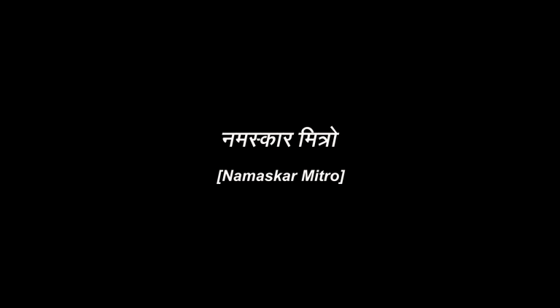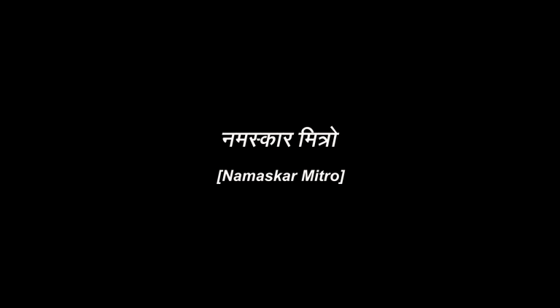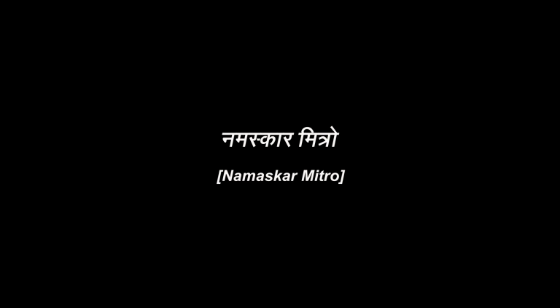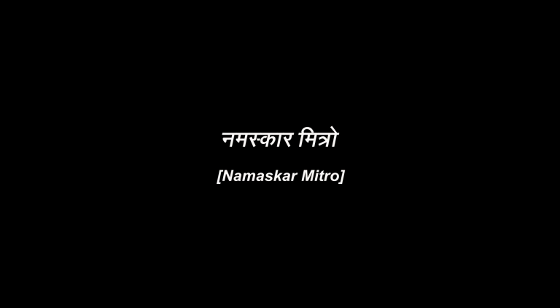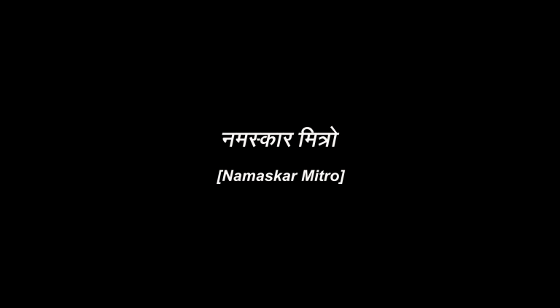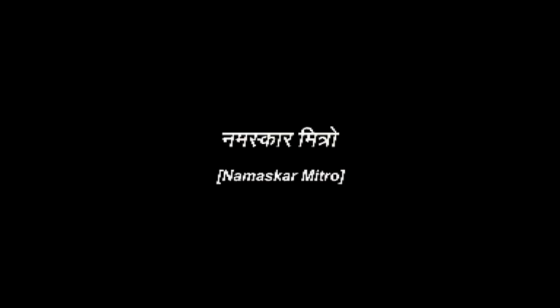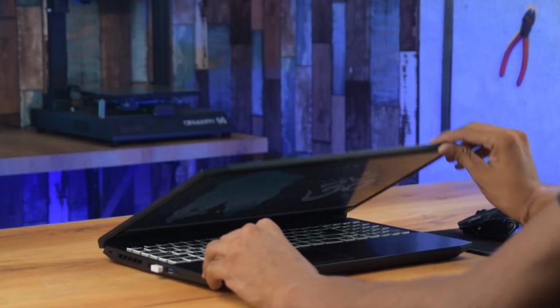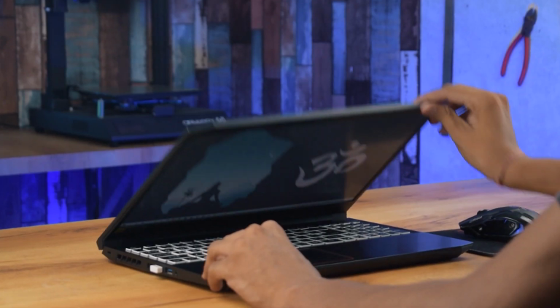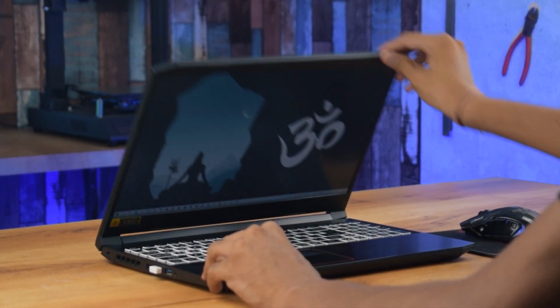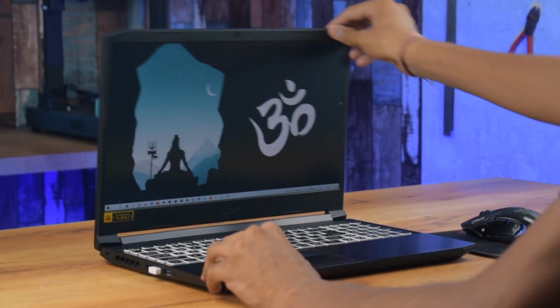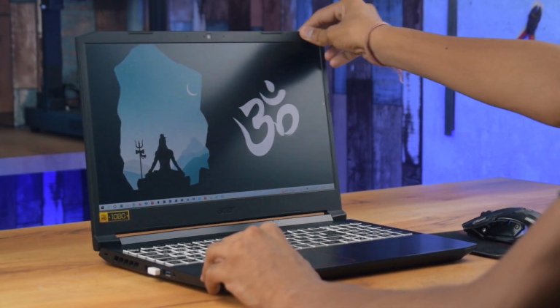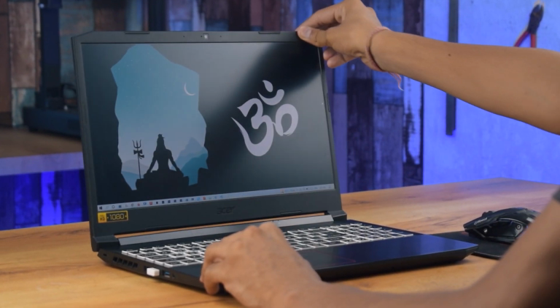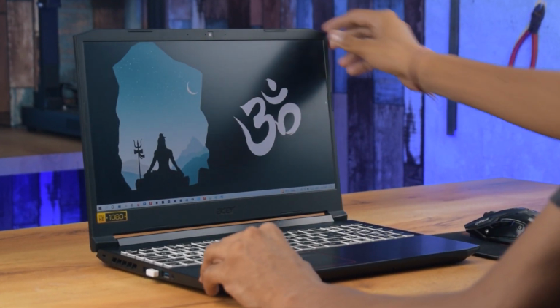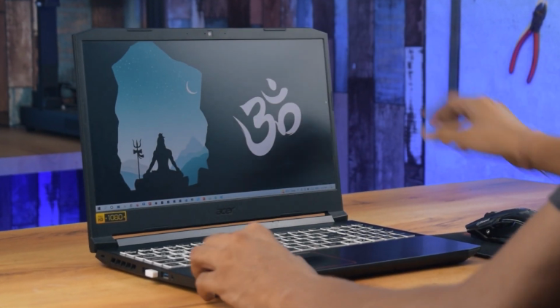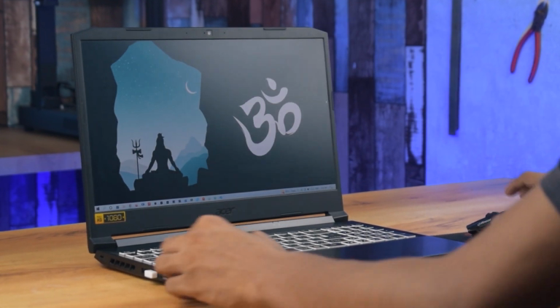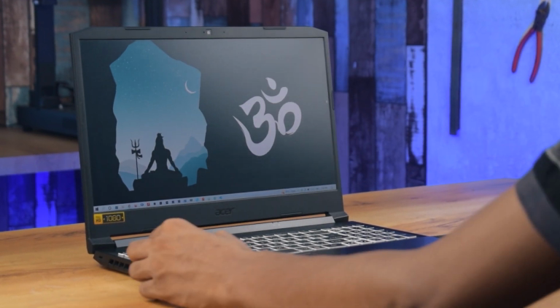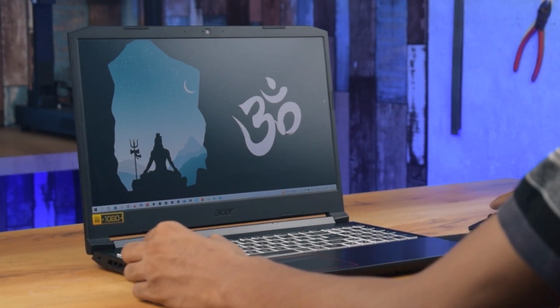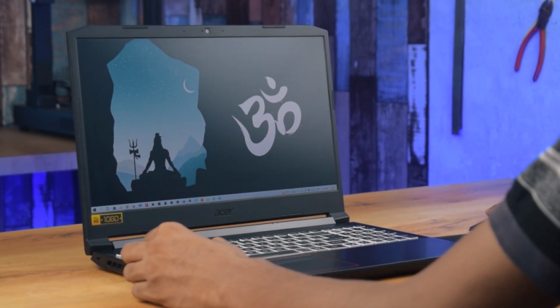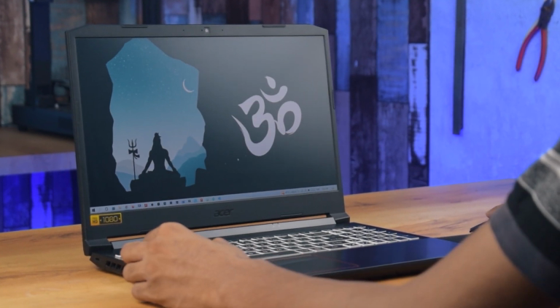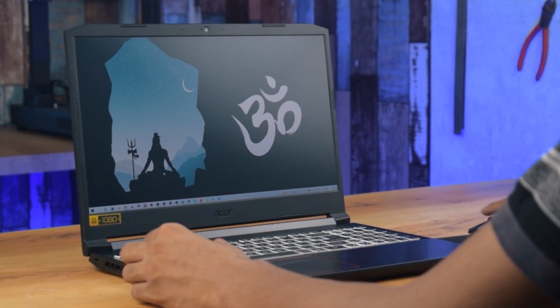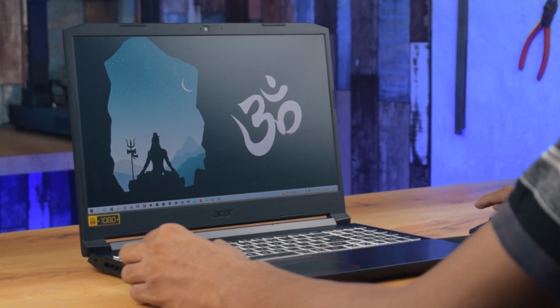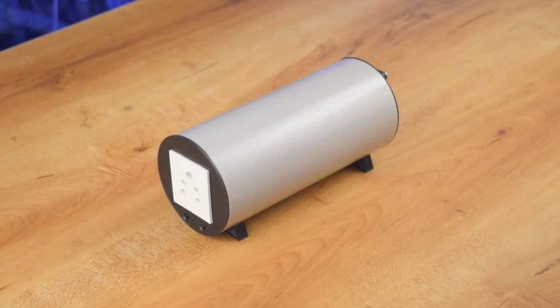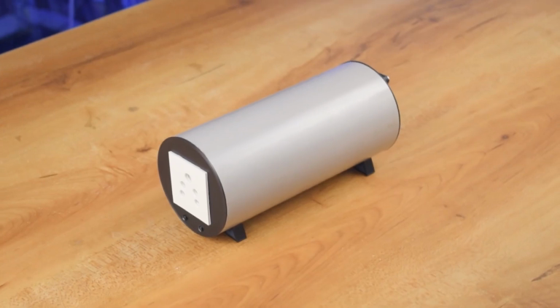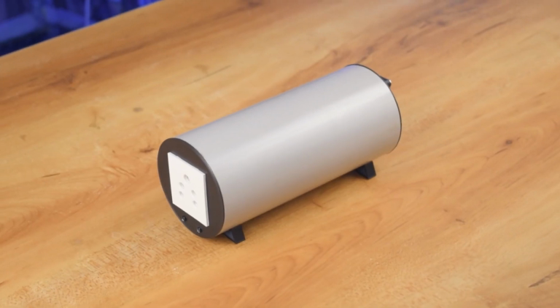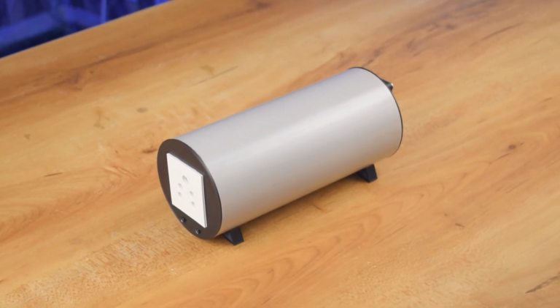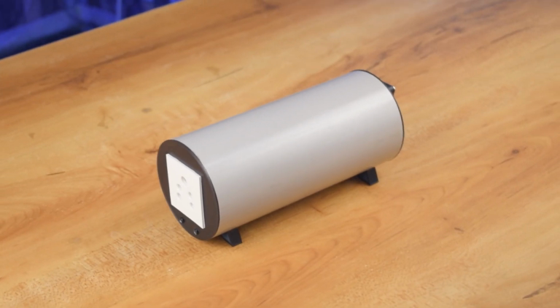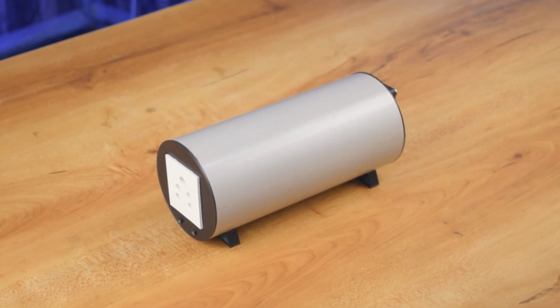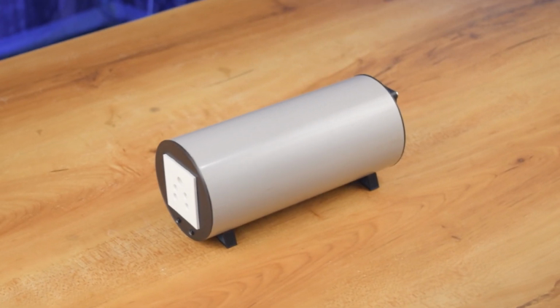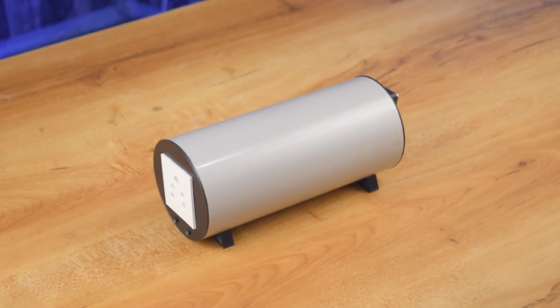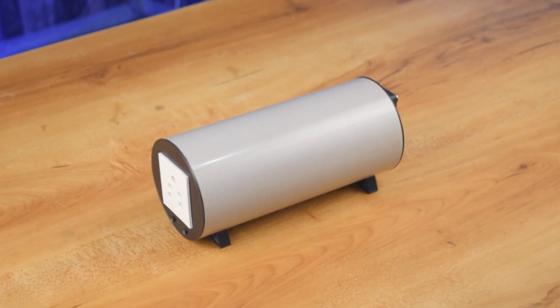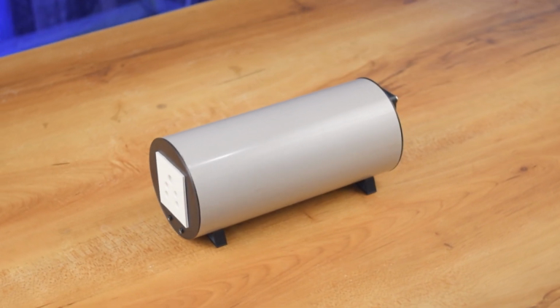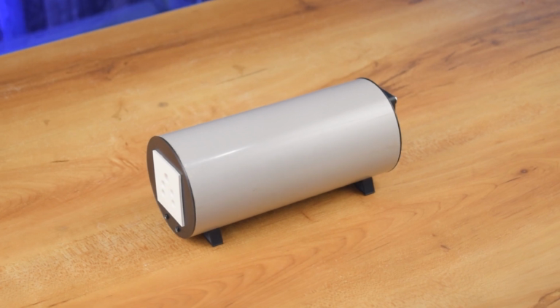Namaskar Mitro, welcome back to our channel. Today in this video we are going to make a mini inverter.